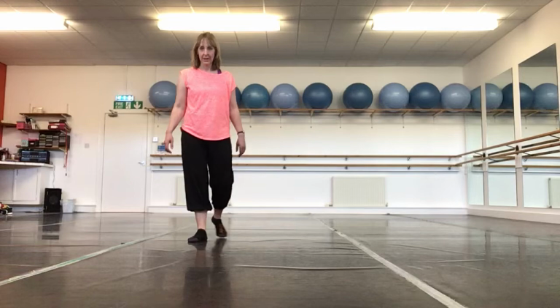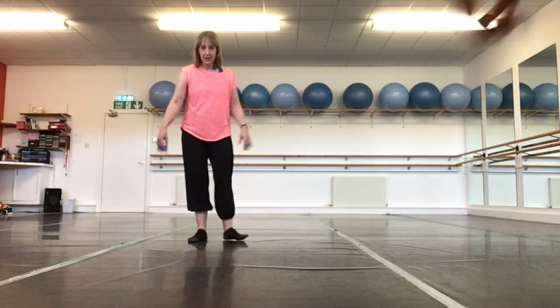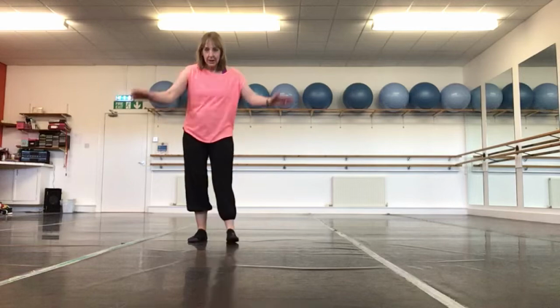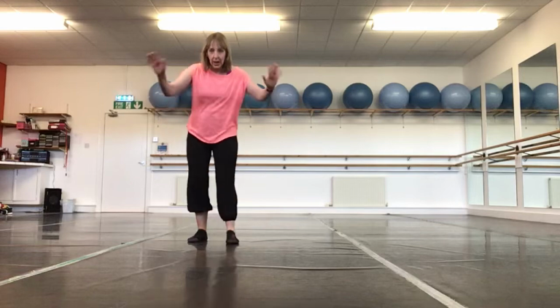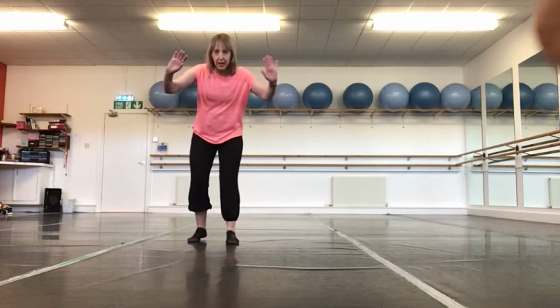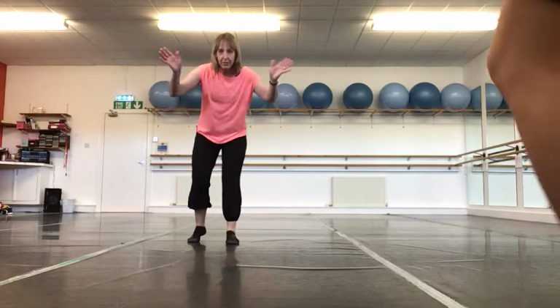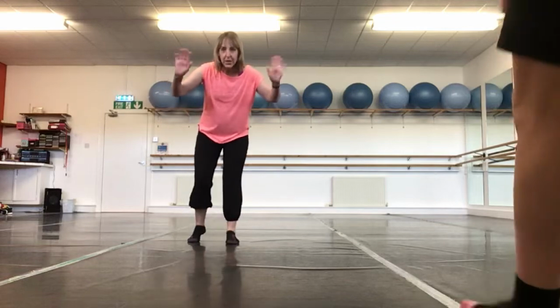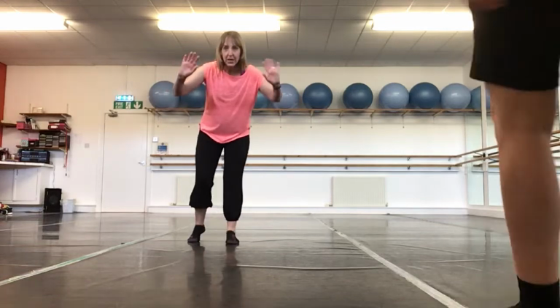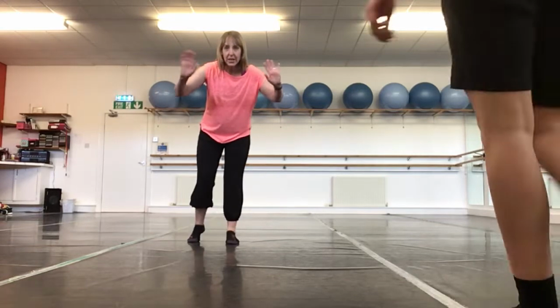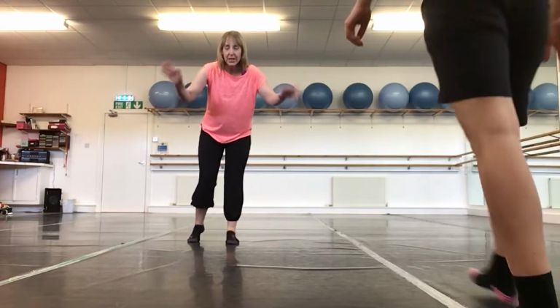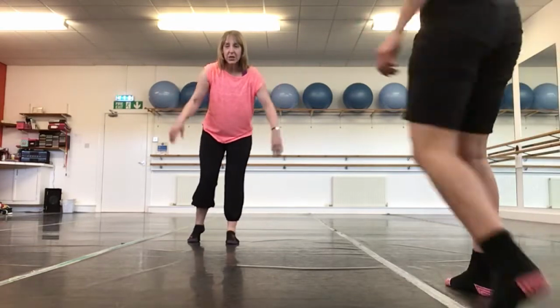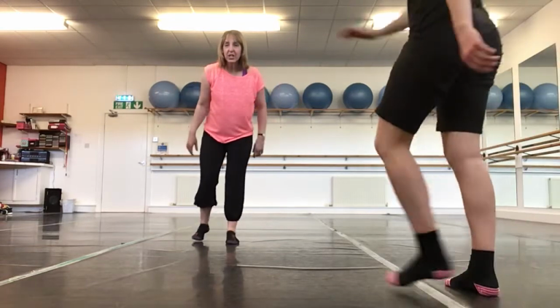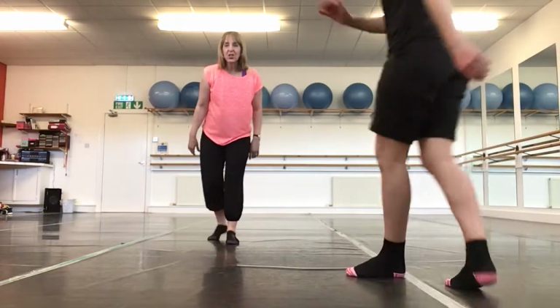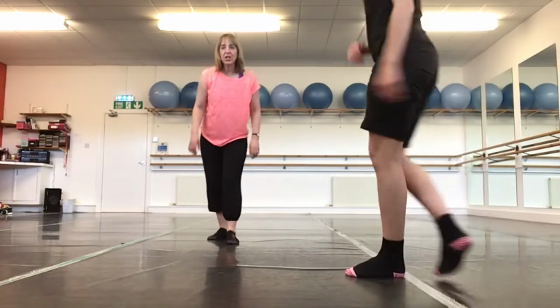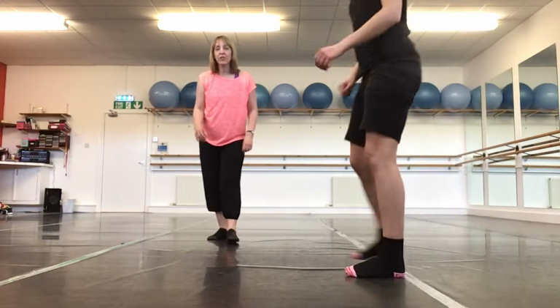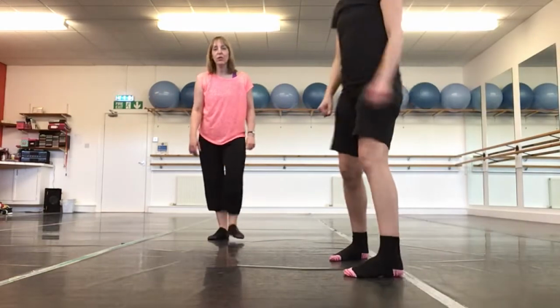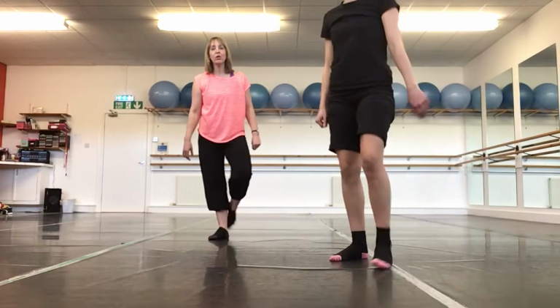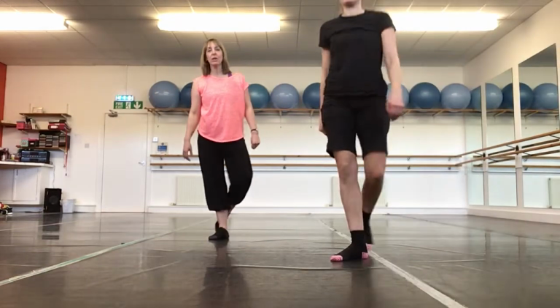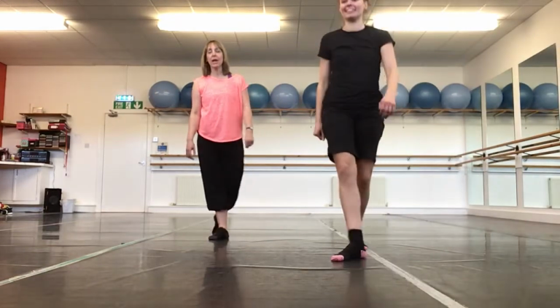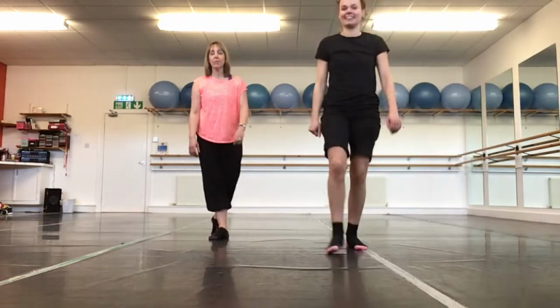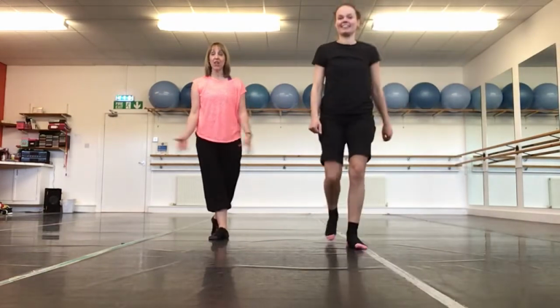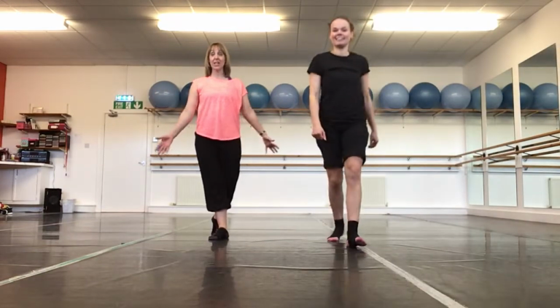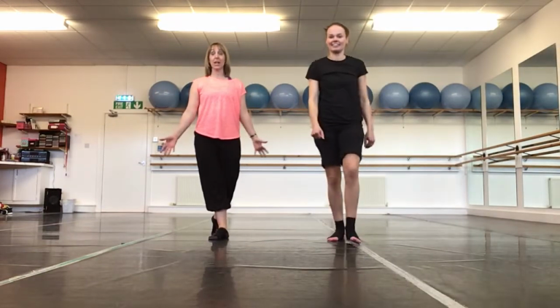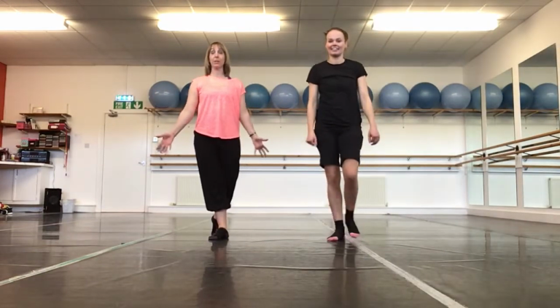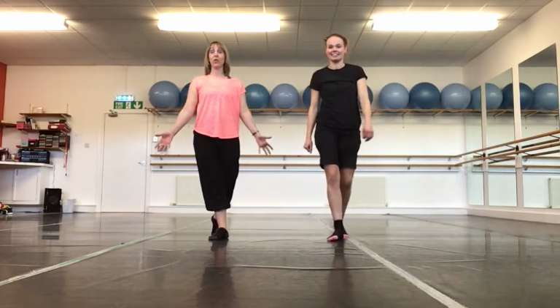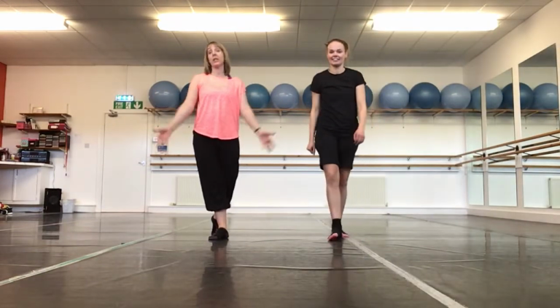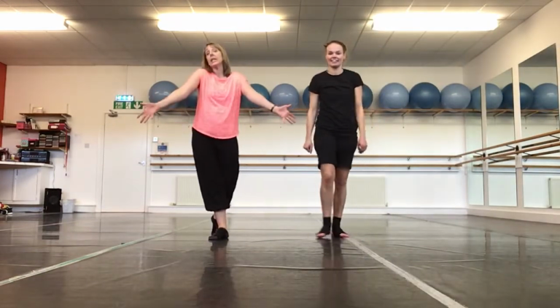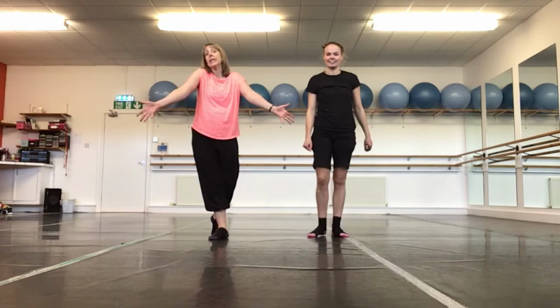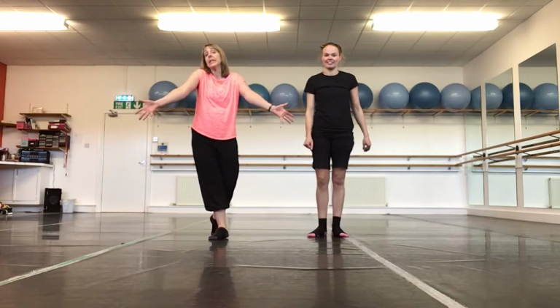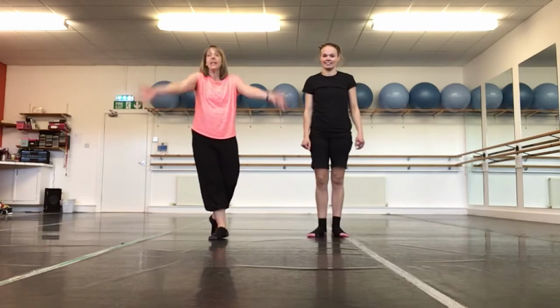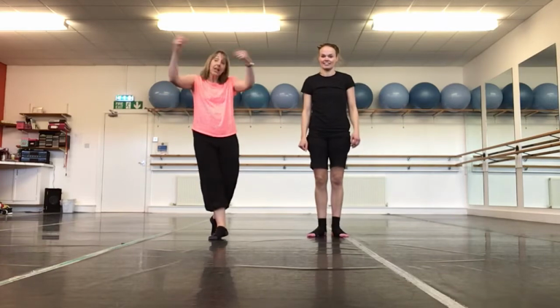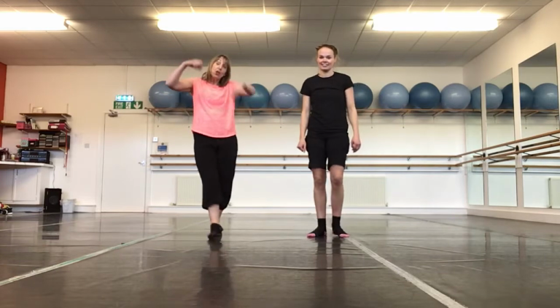Hi everybody! So this is just a few jazz steps for the littlies. Enjoy!